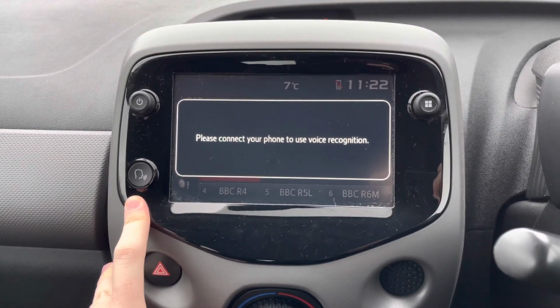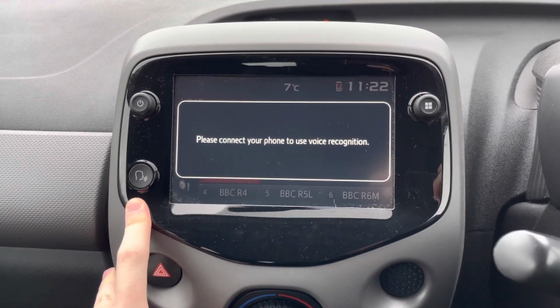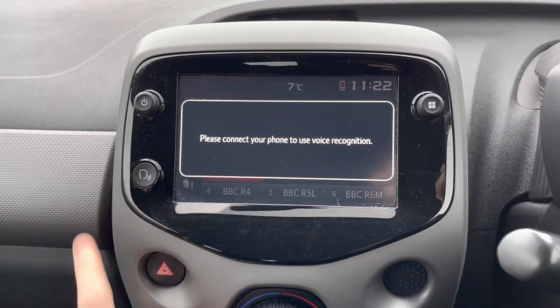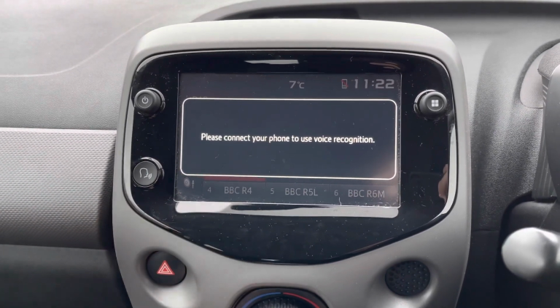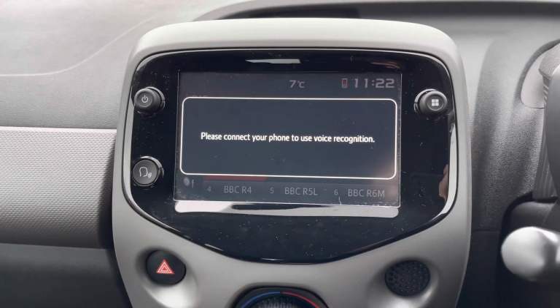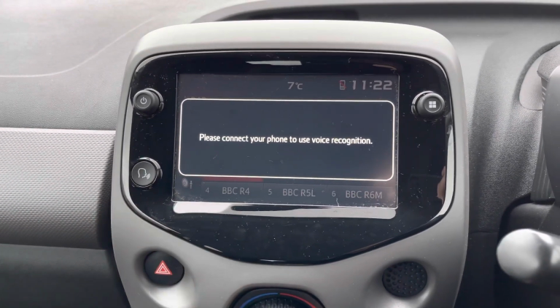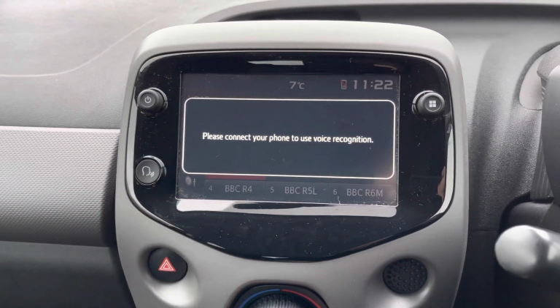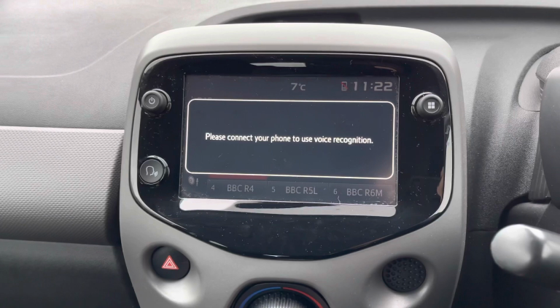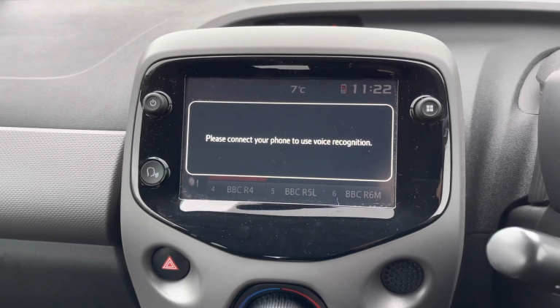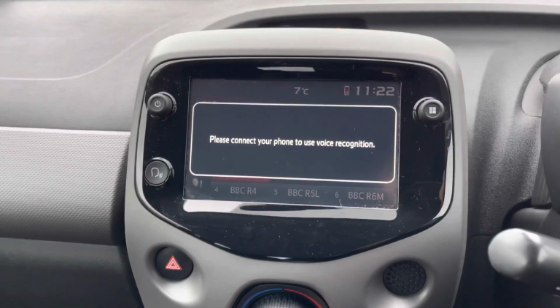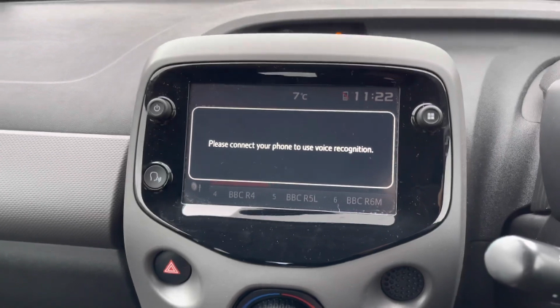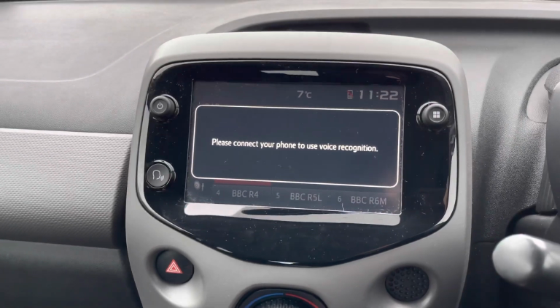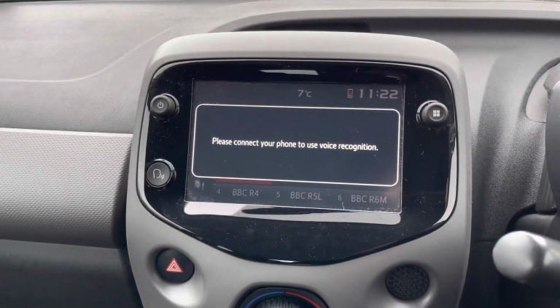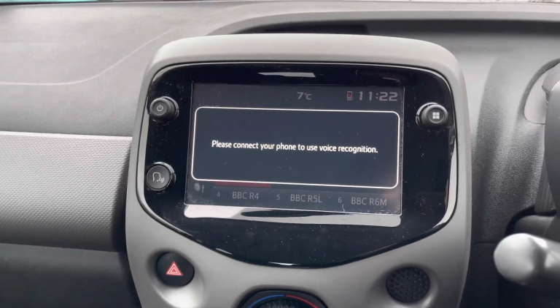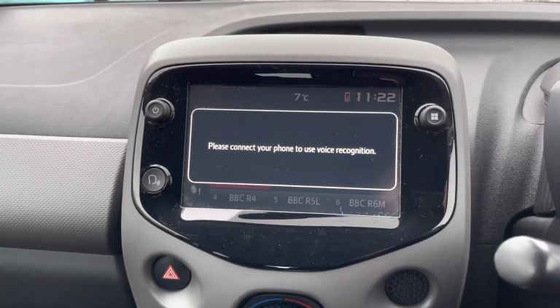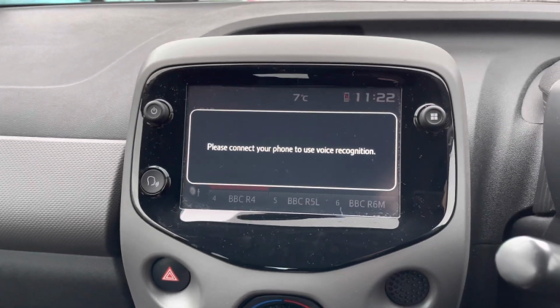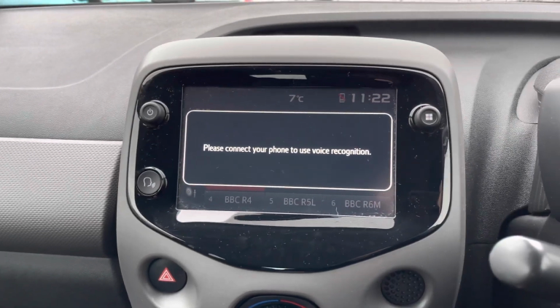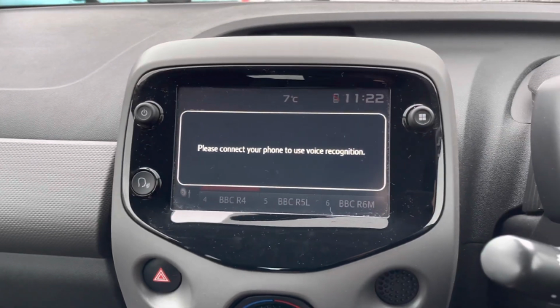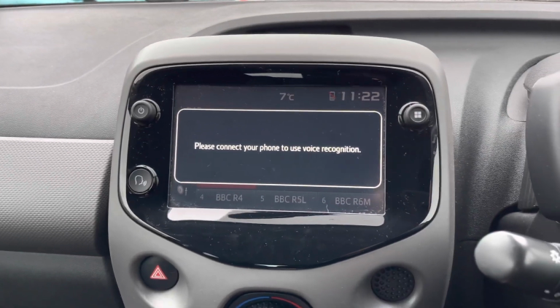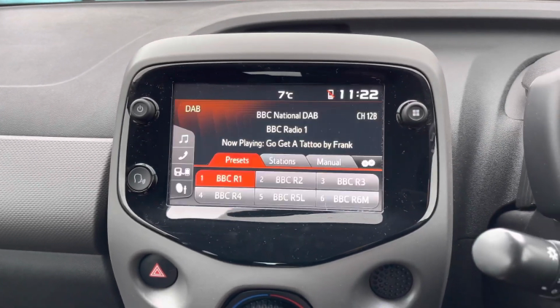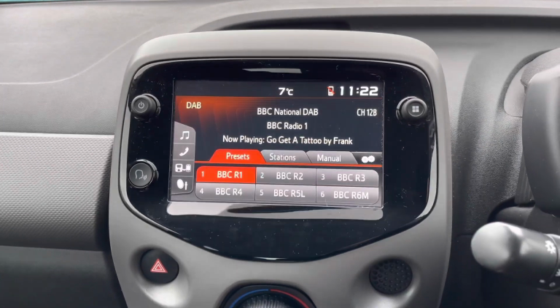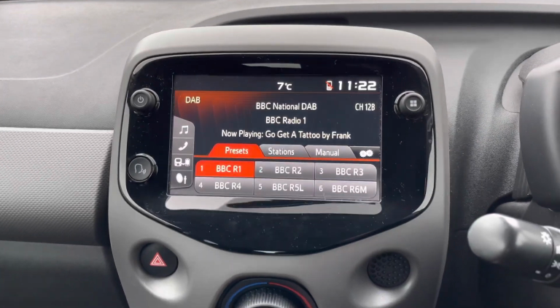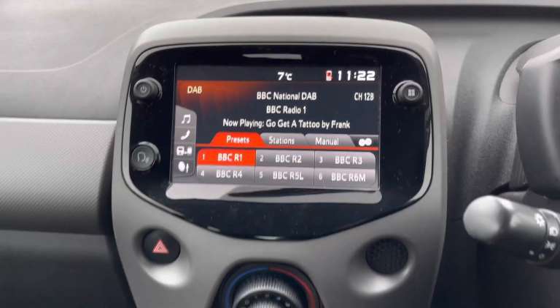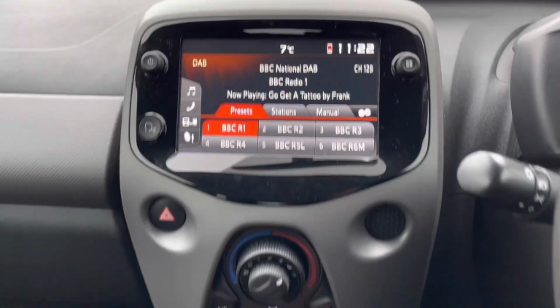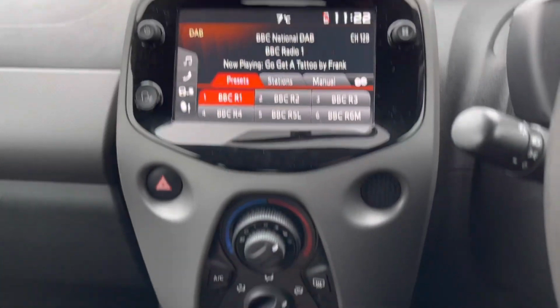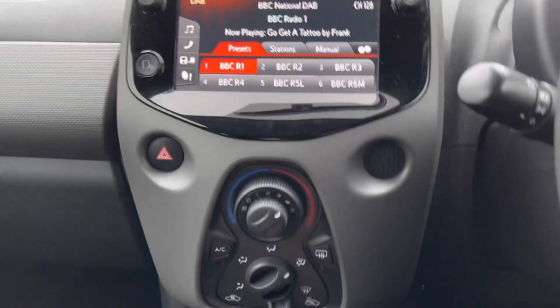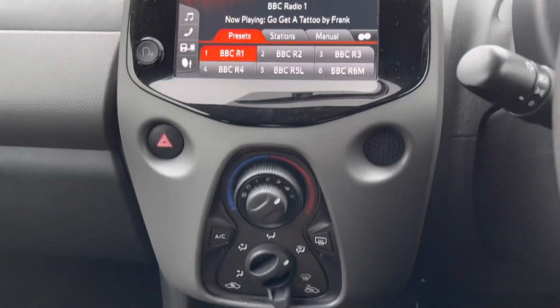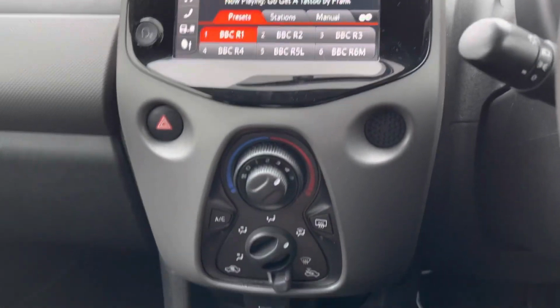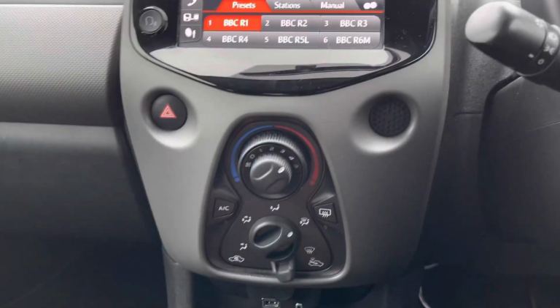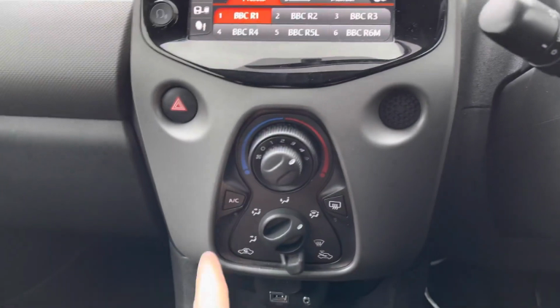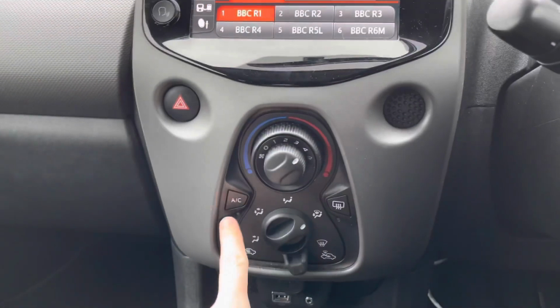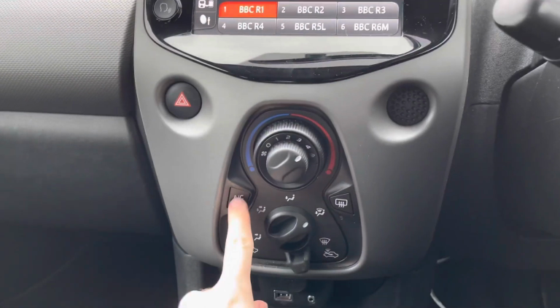You have voice recognition which you can activate using the button on the steering wheel — it only works when you connect a device to the vehicle.